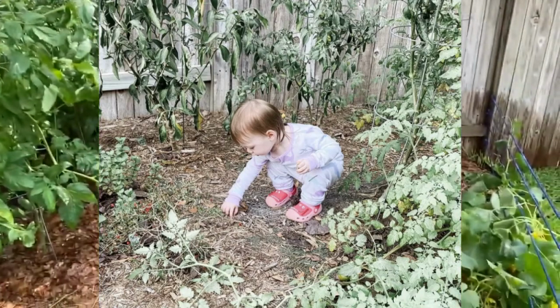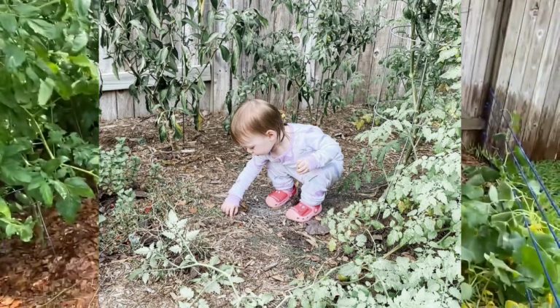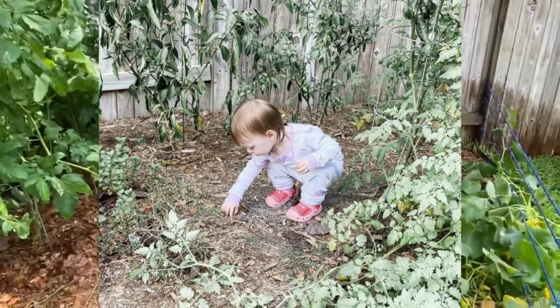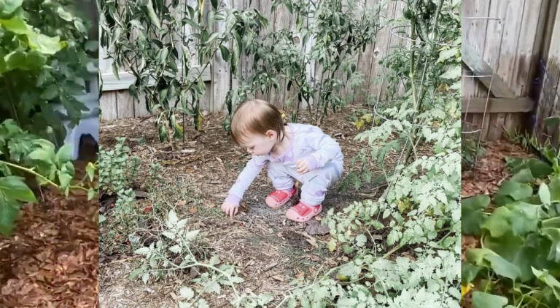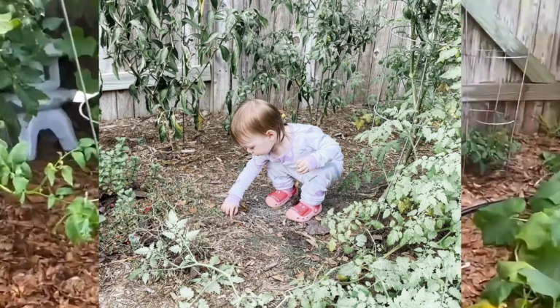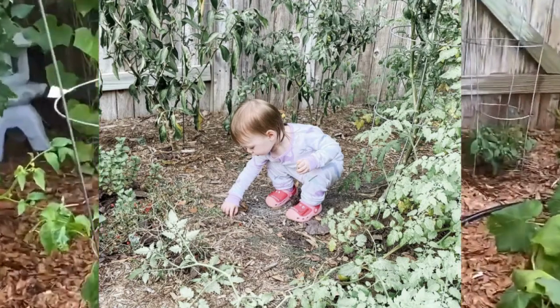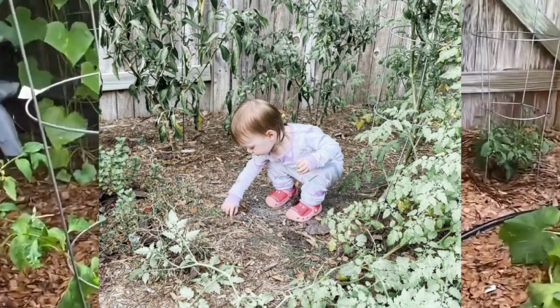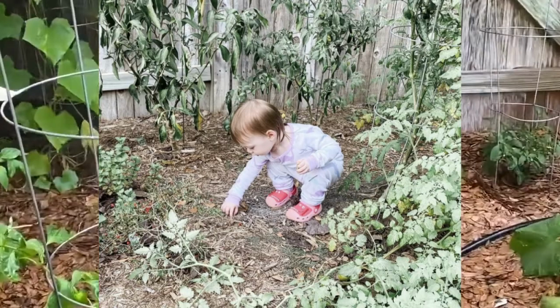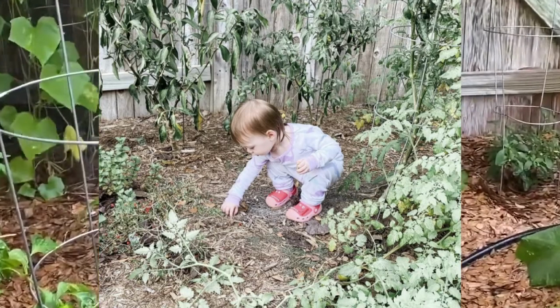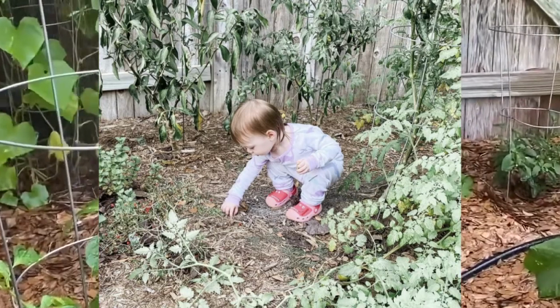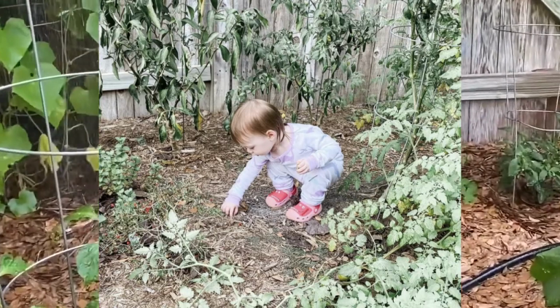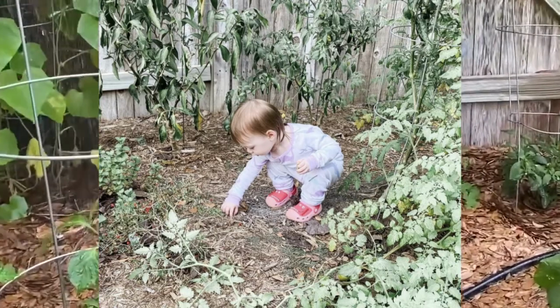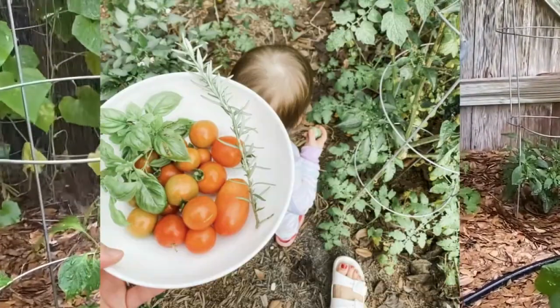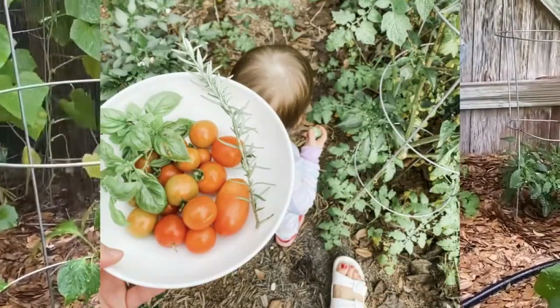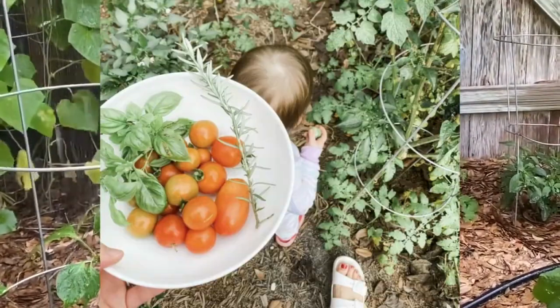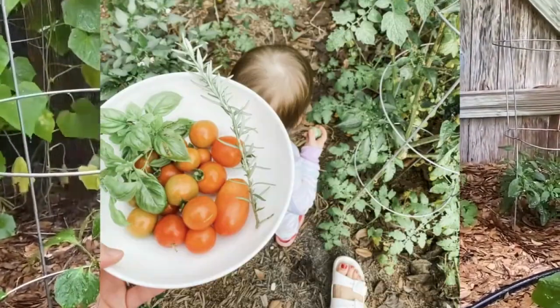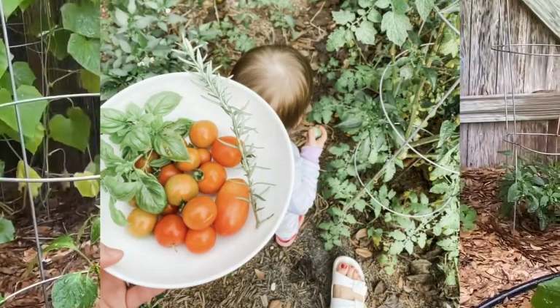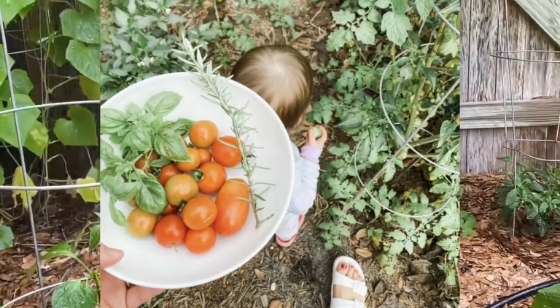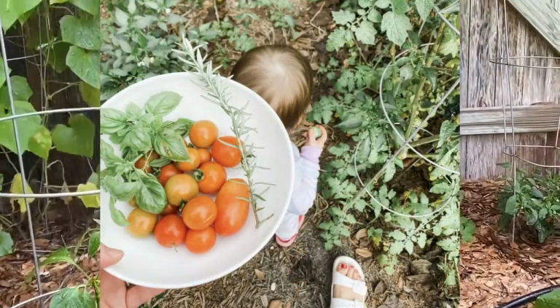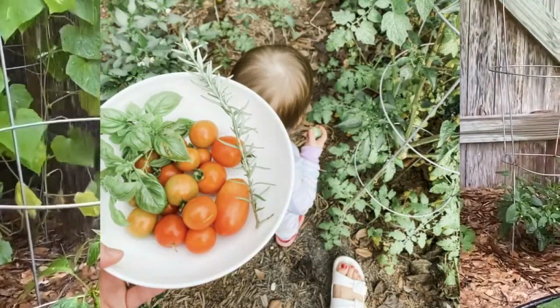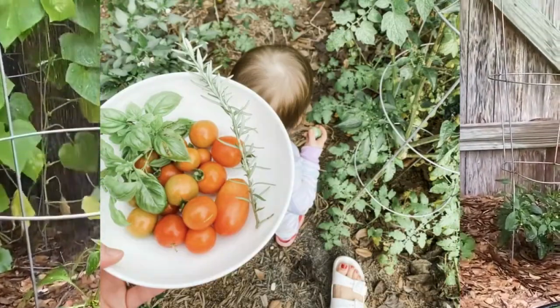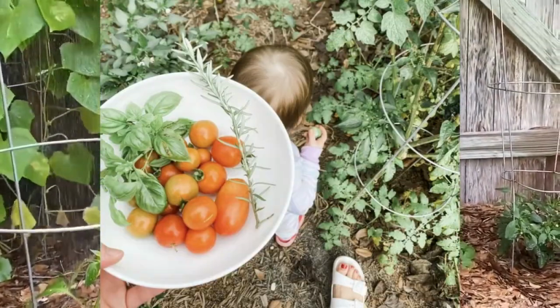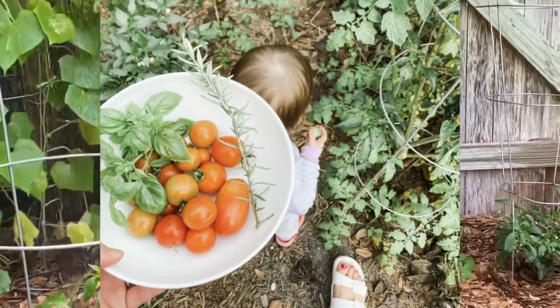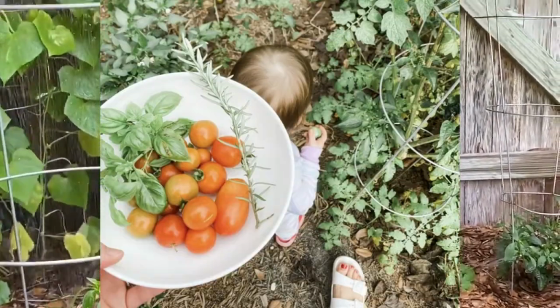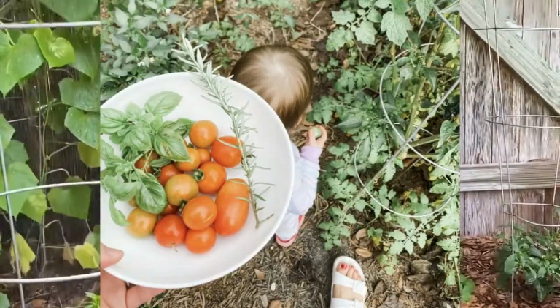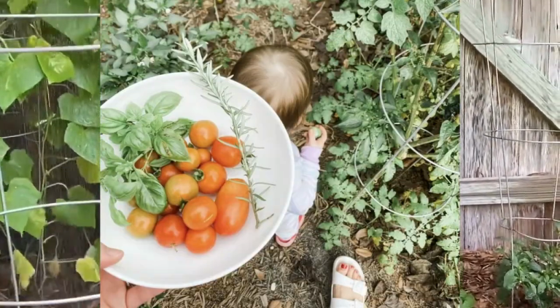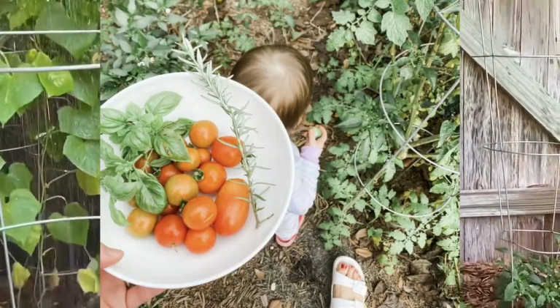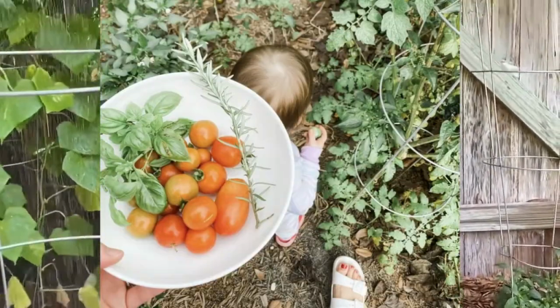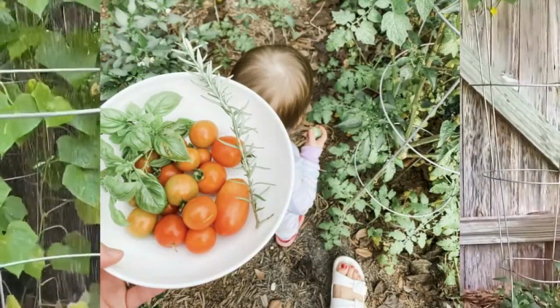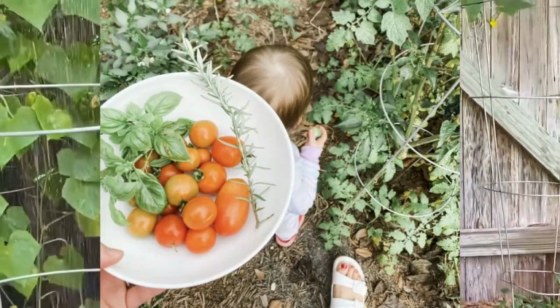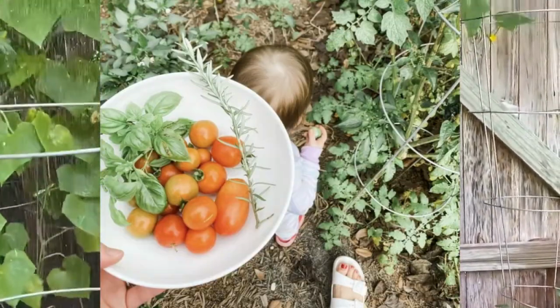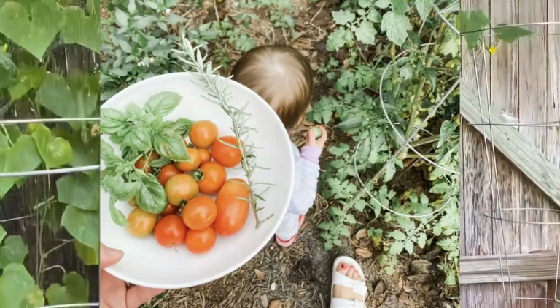I like to encourage my daughter to garden and get involved with the things that her mom and dad are doing.